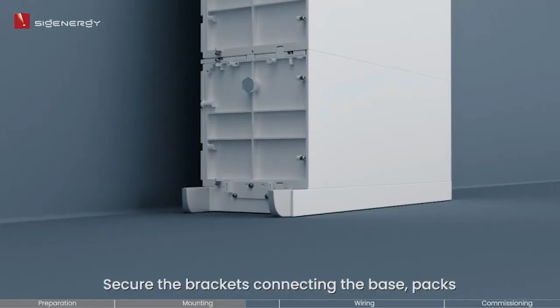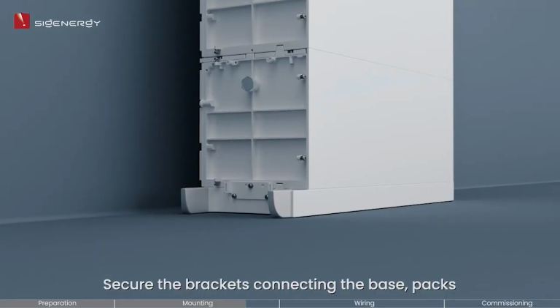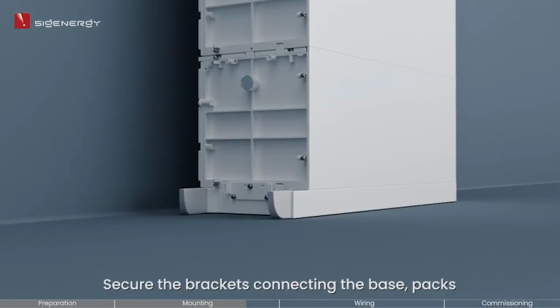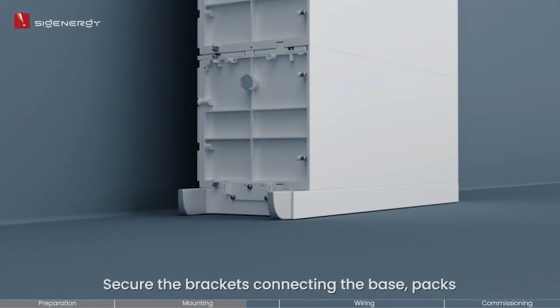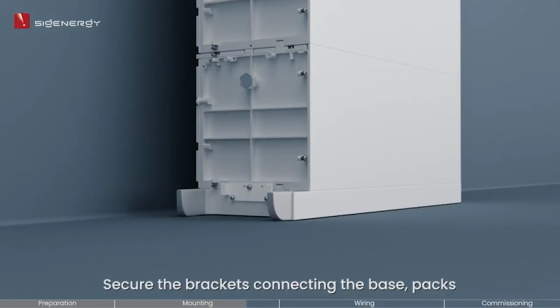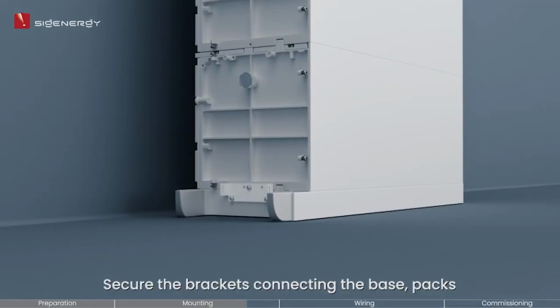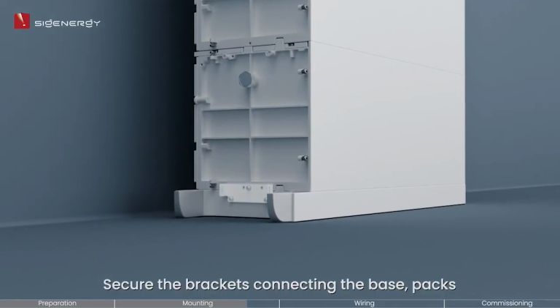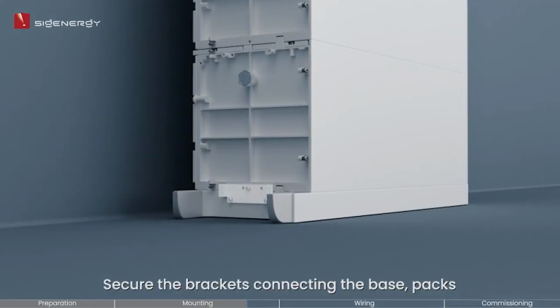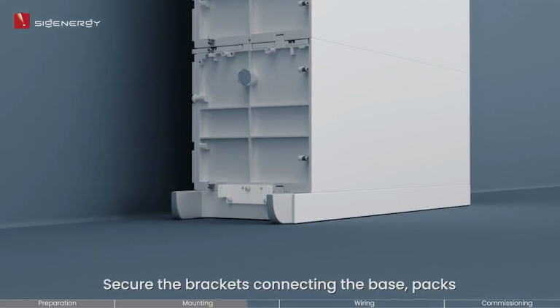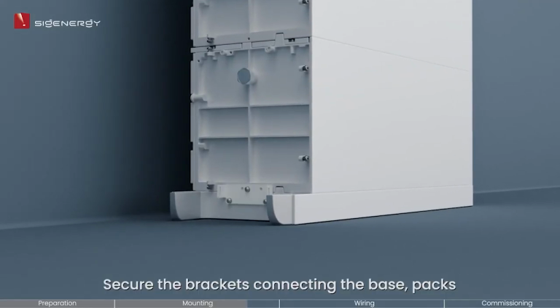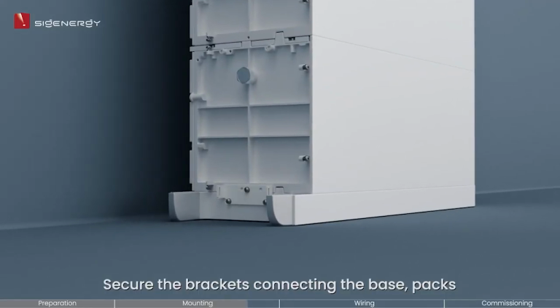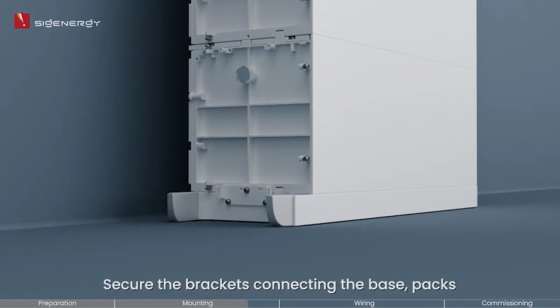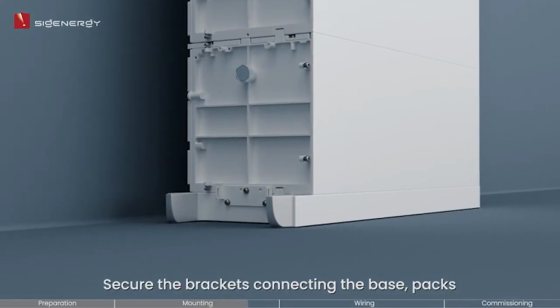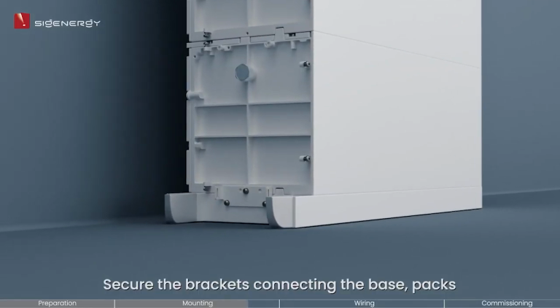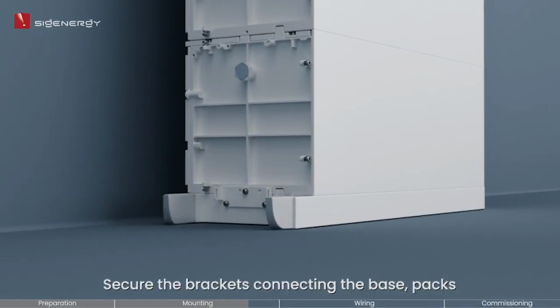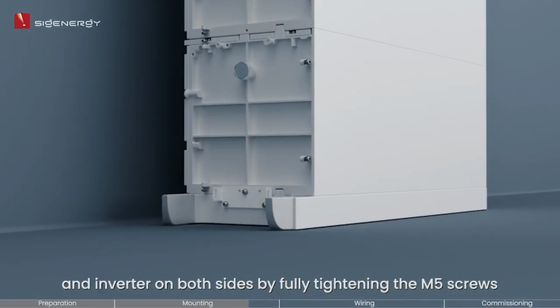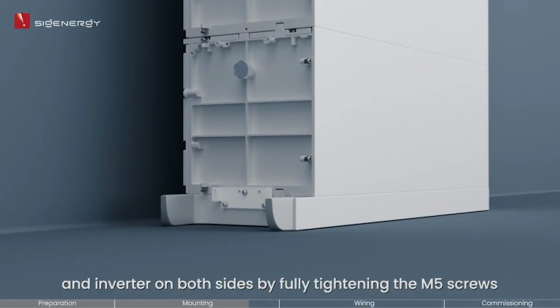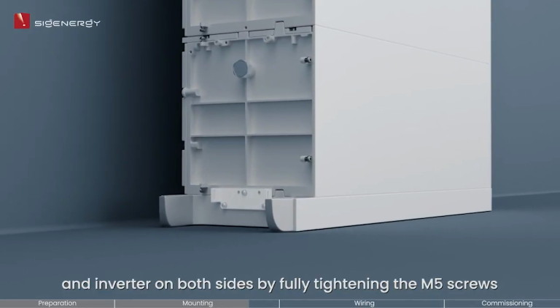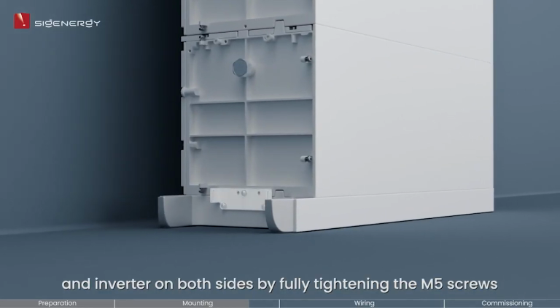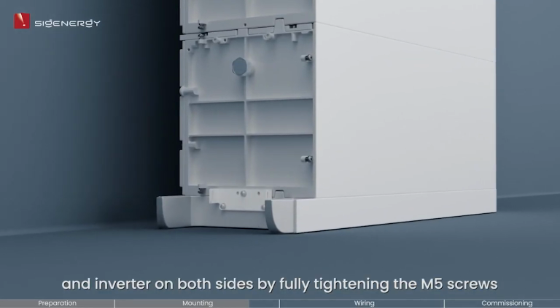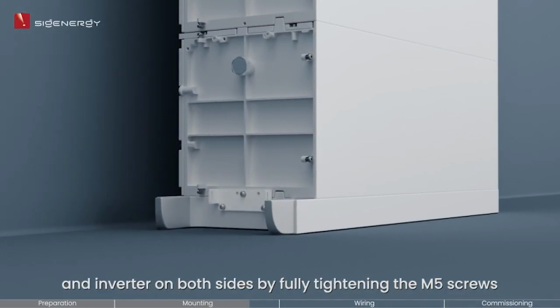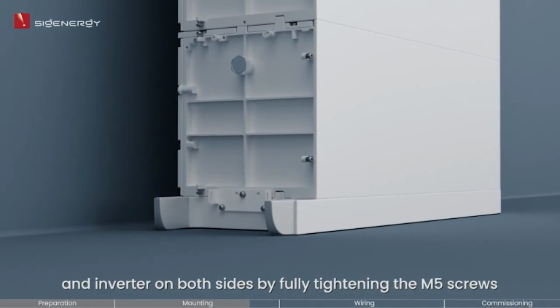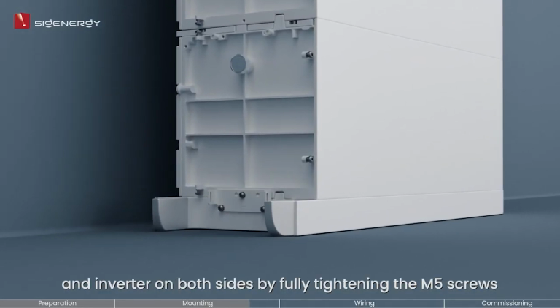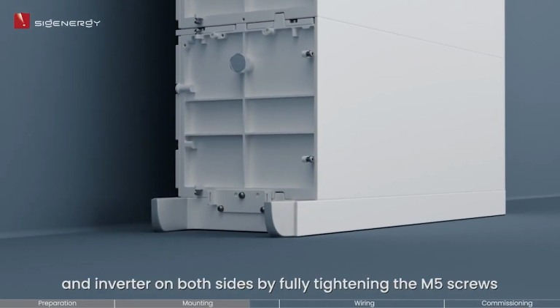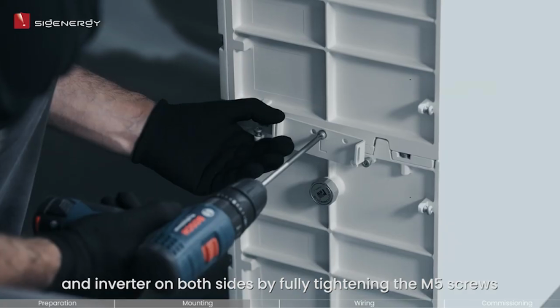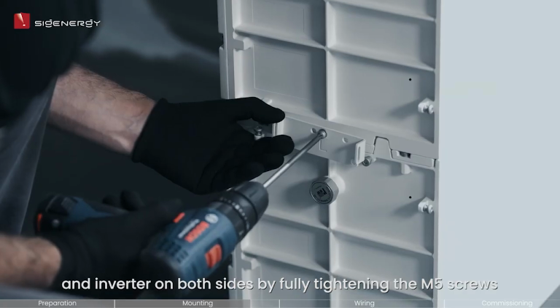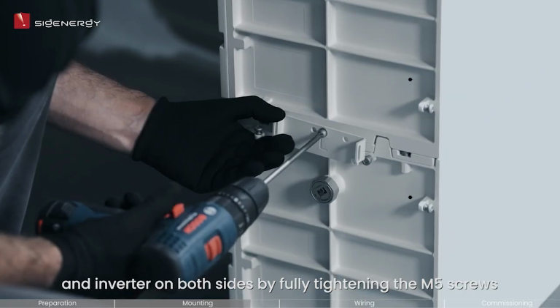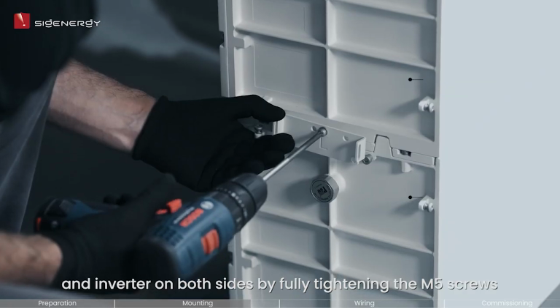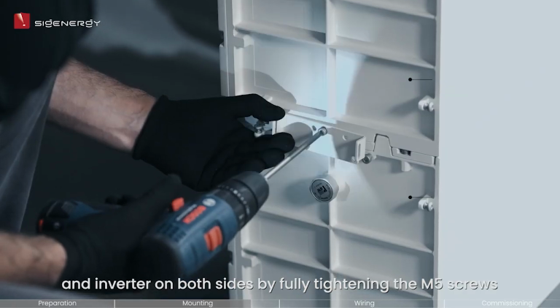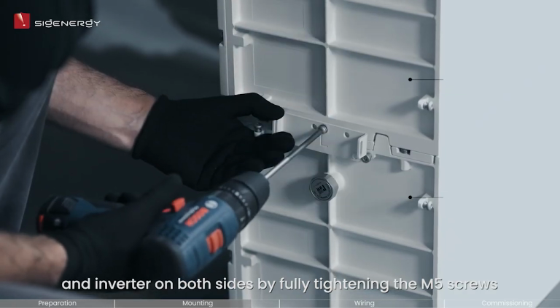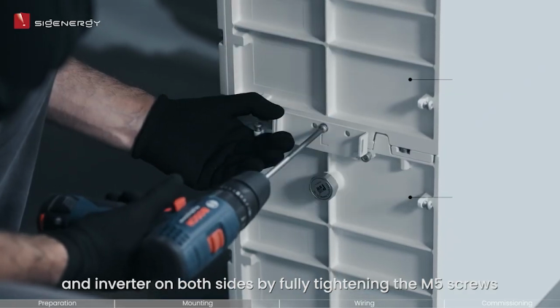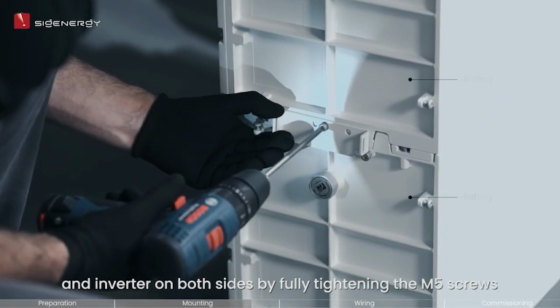Secure the brackets connecting the base, packs, and inverter on both sides by fully tightening the M5 screws.